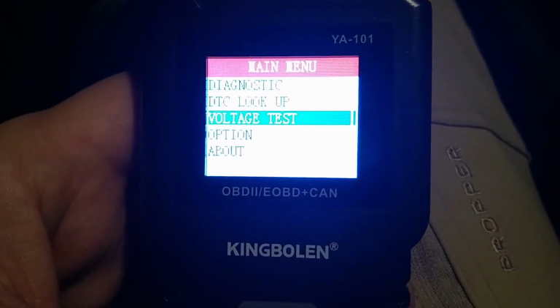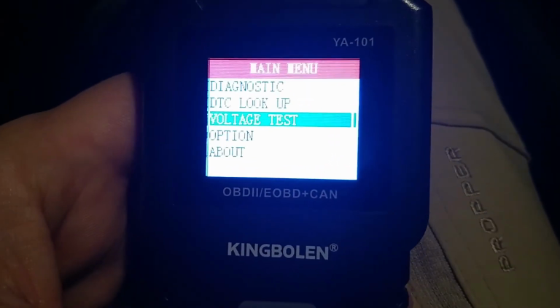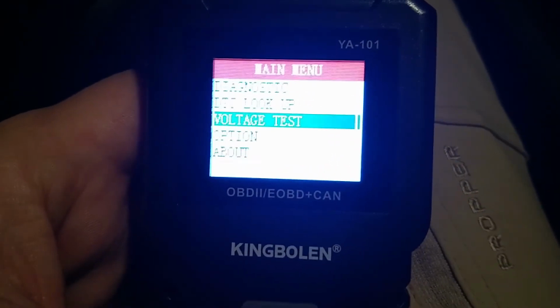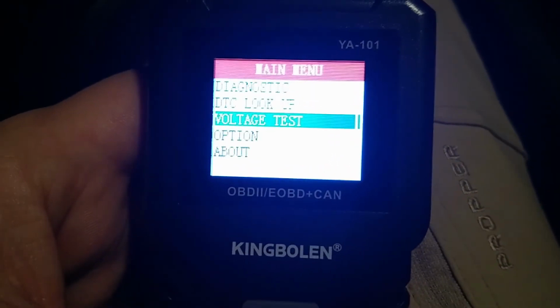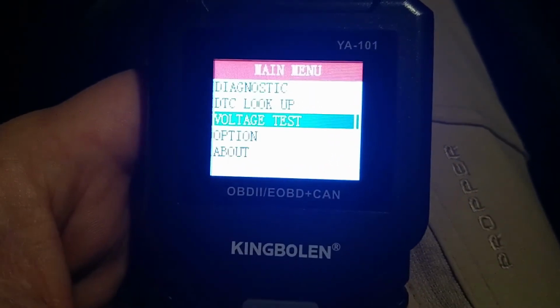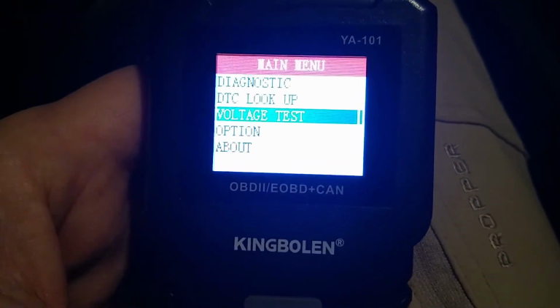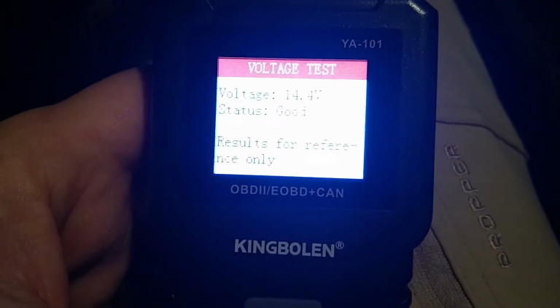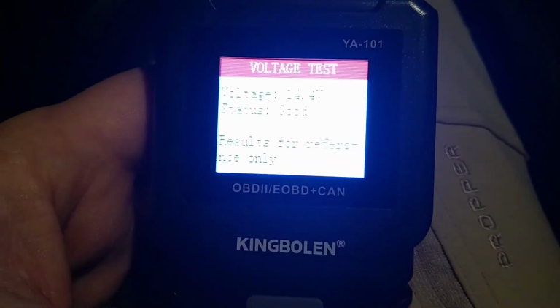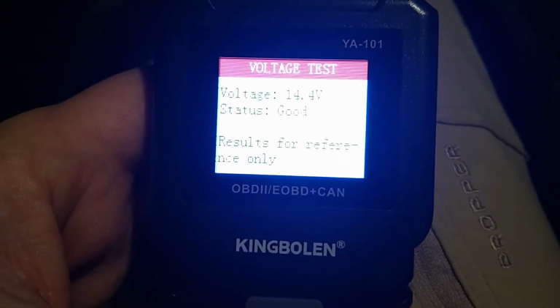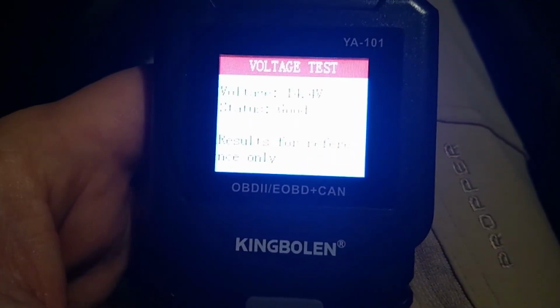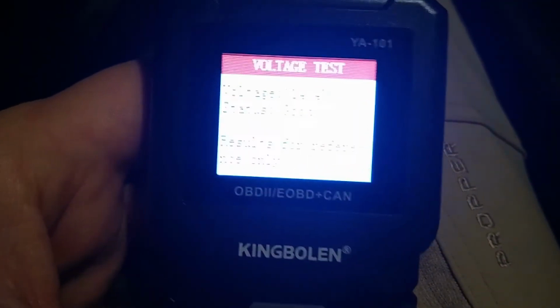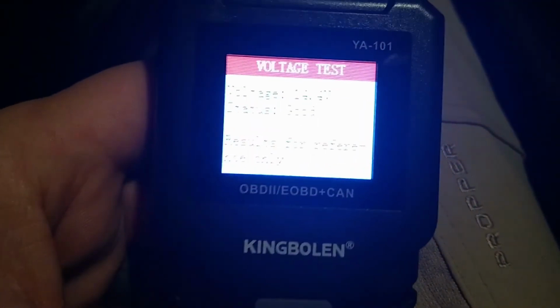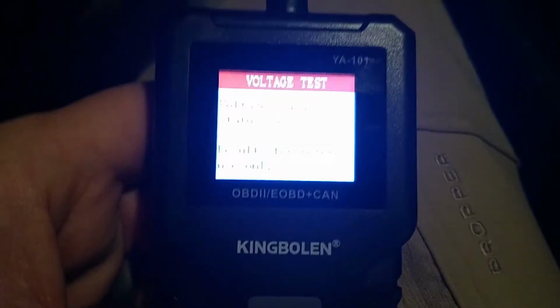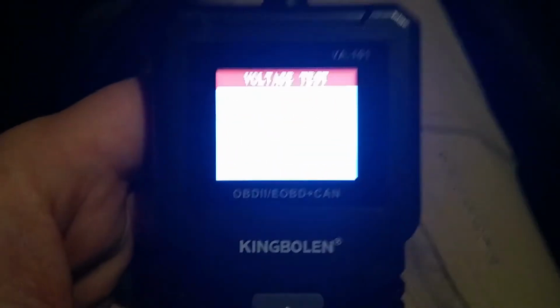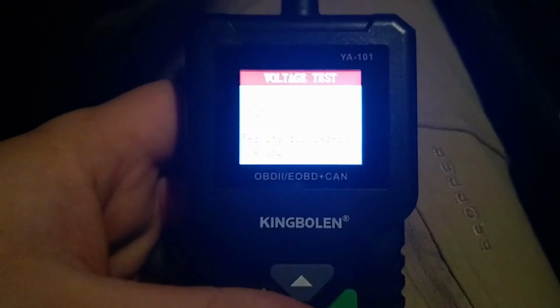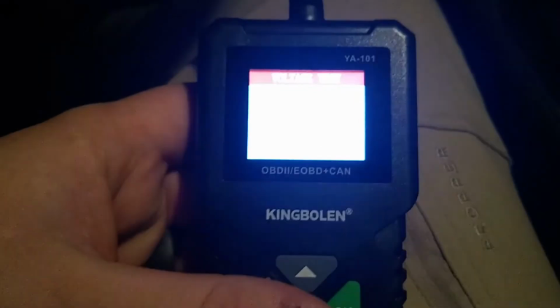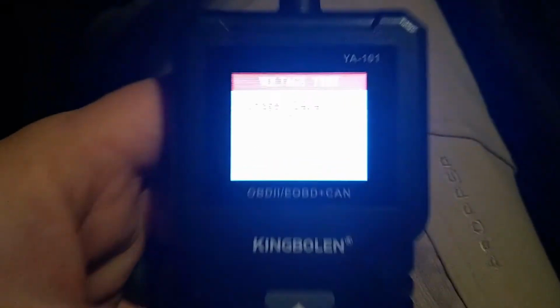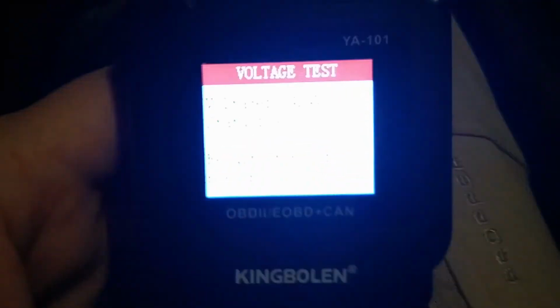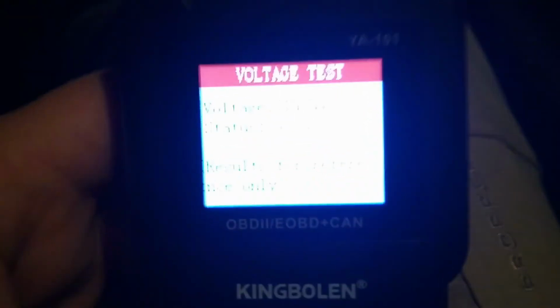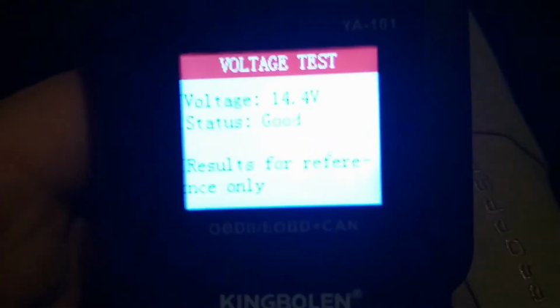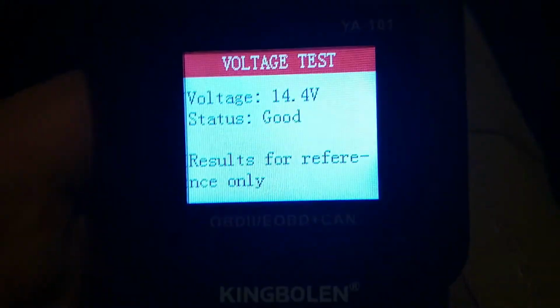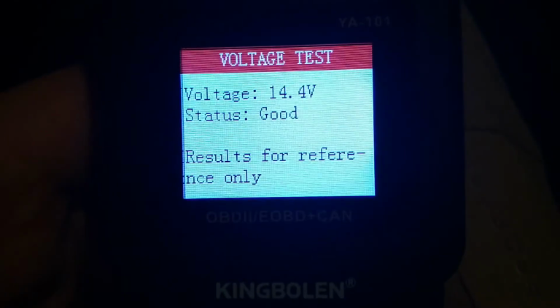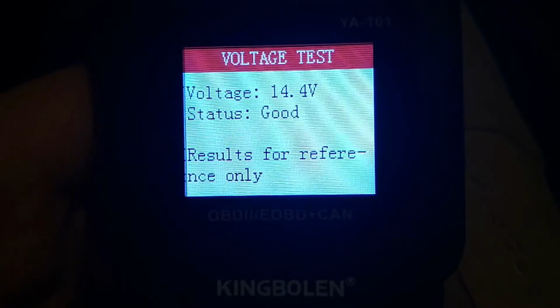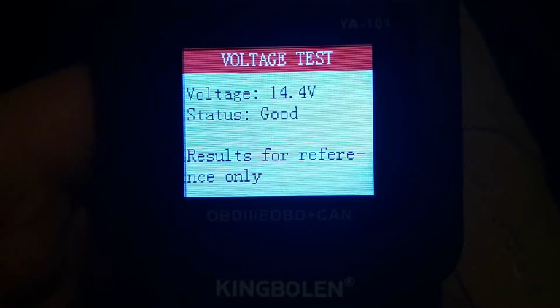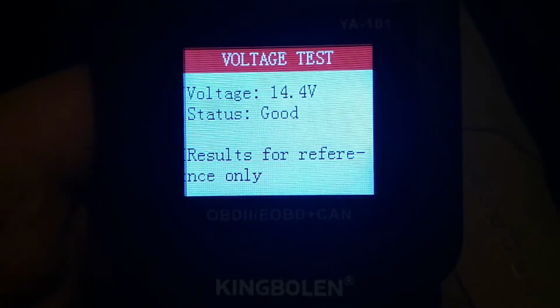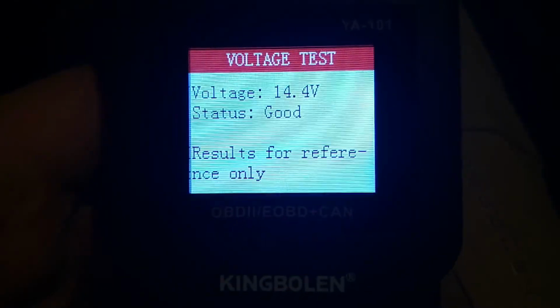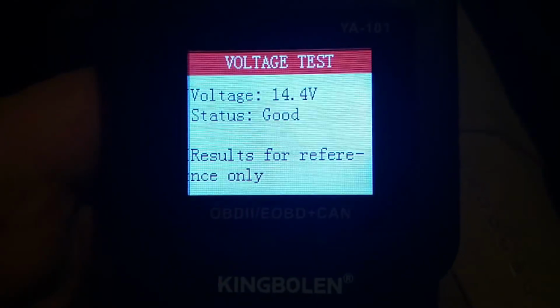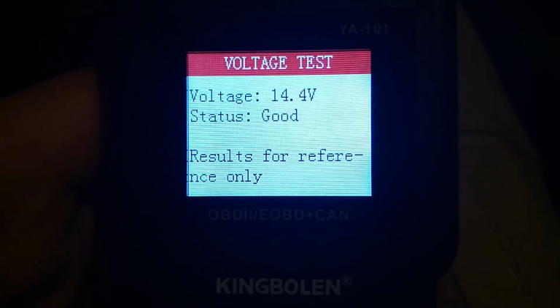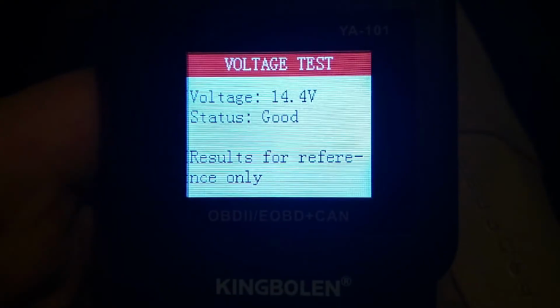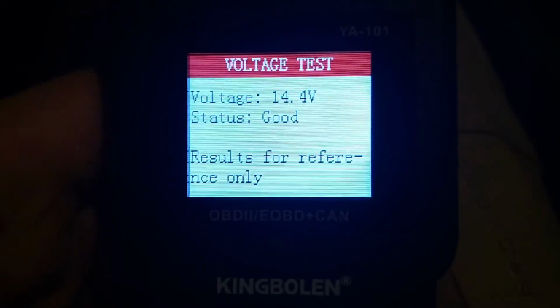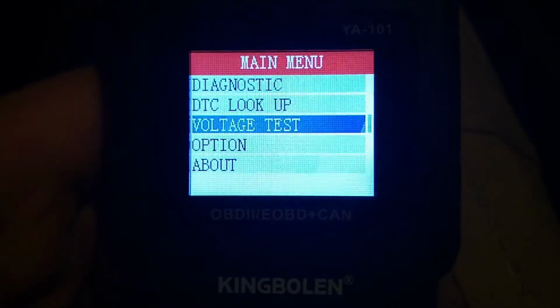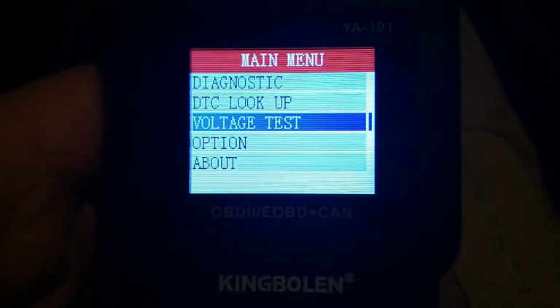There's a couple other things — there's a voltage test, which just reads the voltage output. I suppose if you're worried about your alternator, that'd be a nice feature.